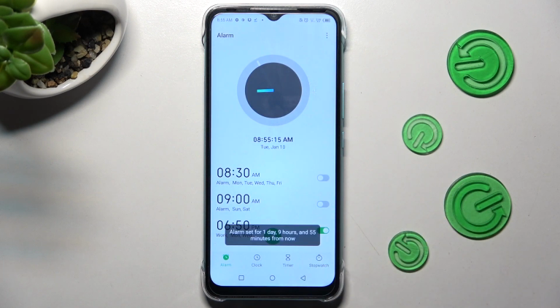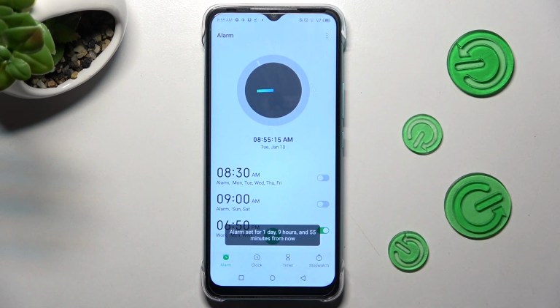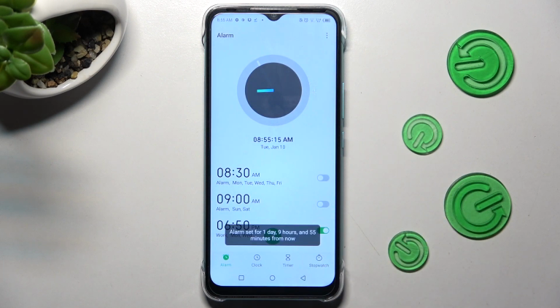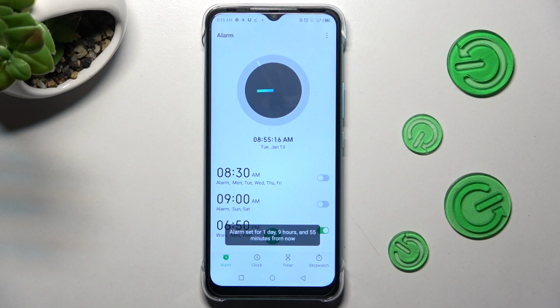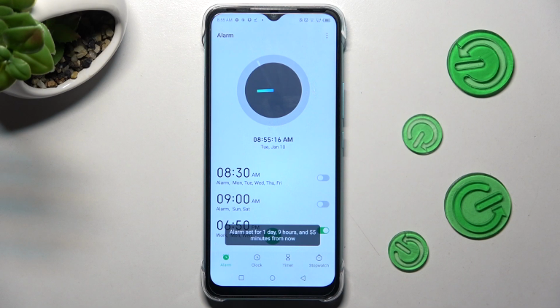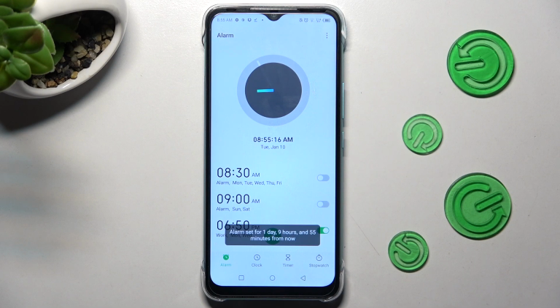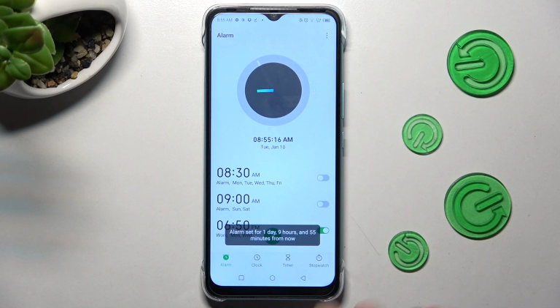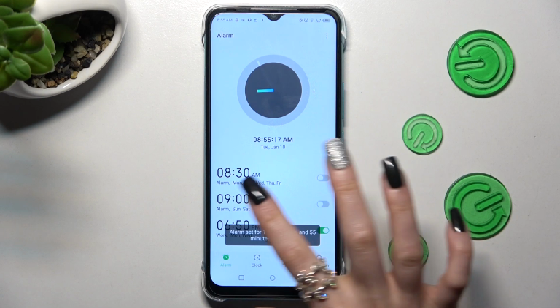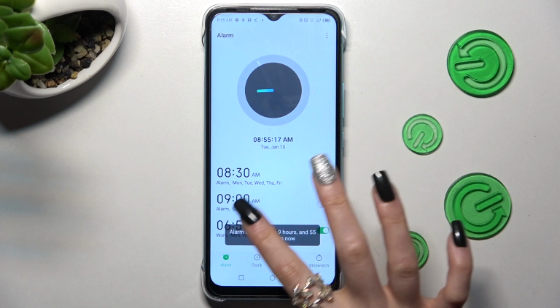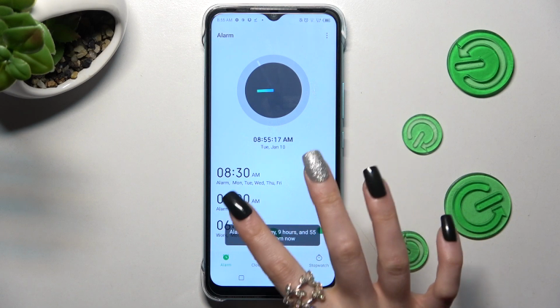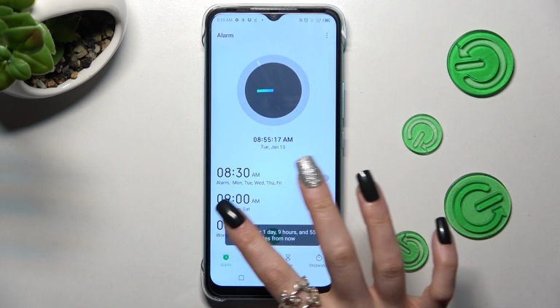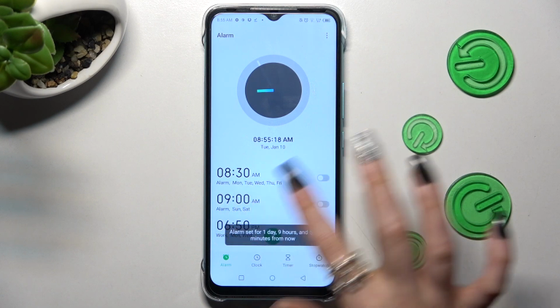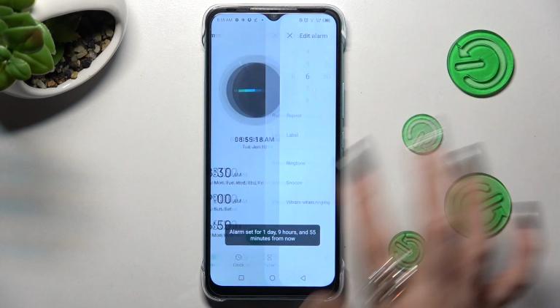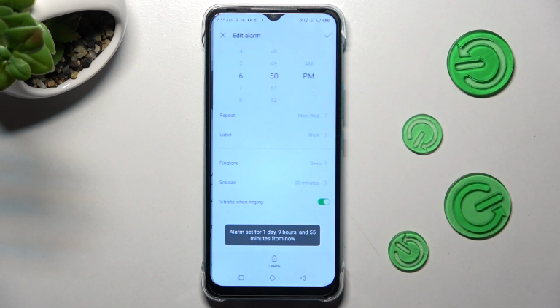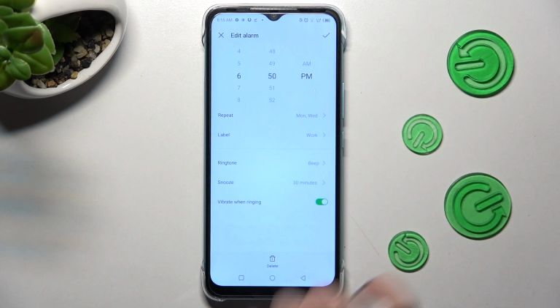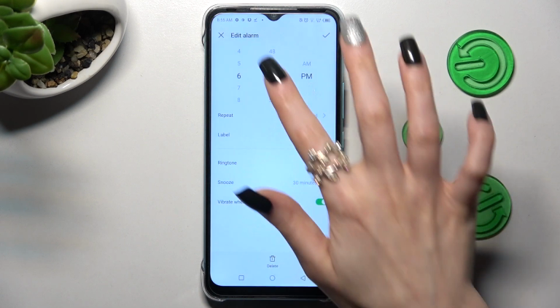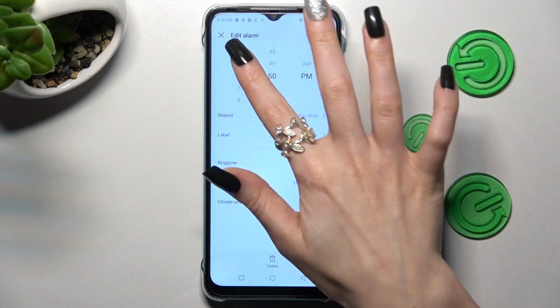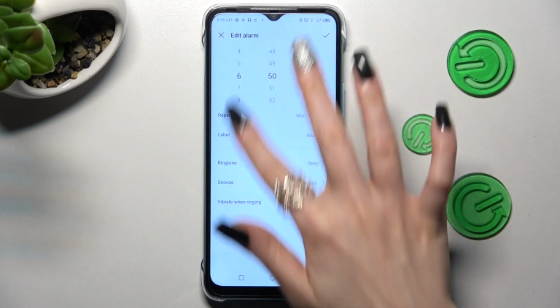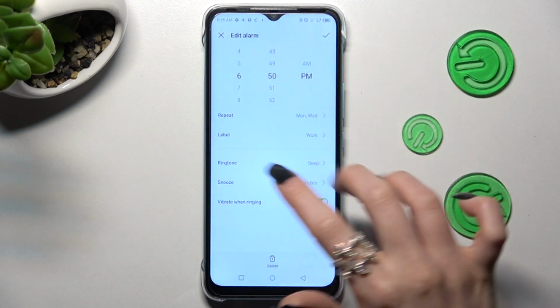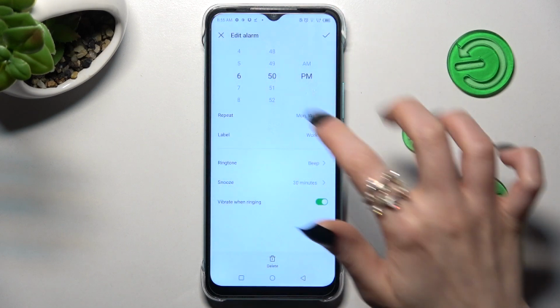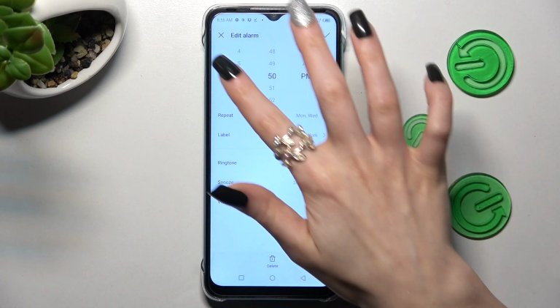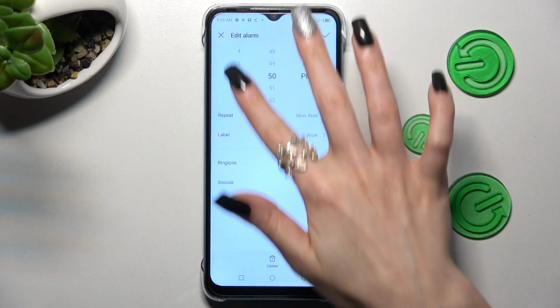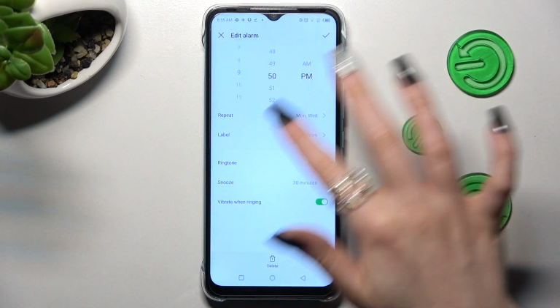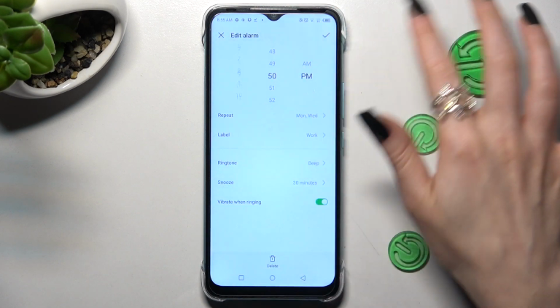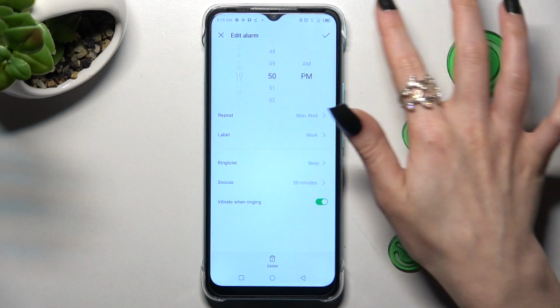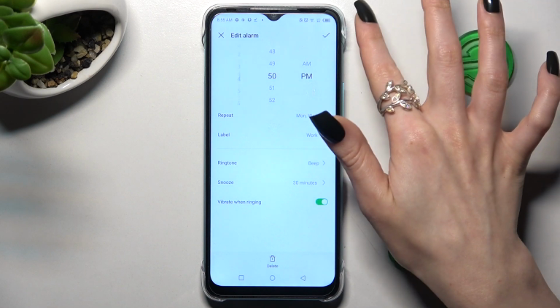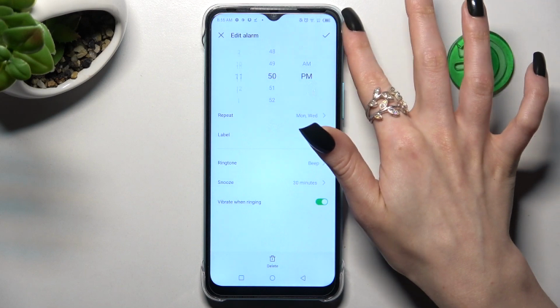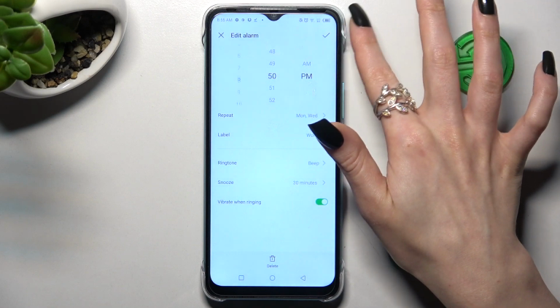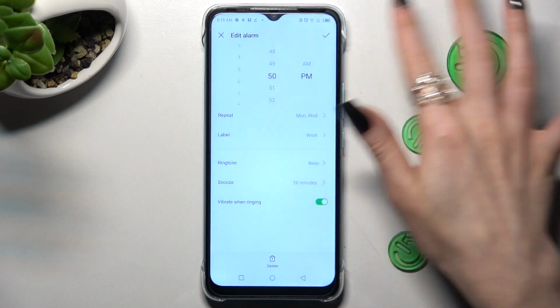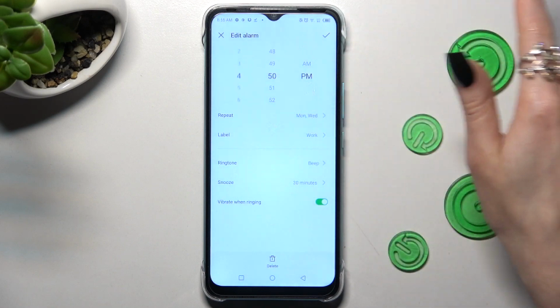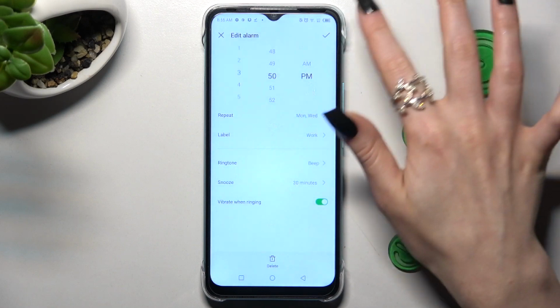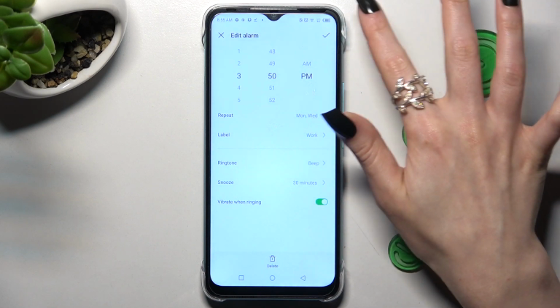If you want to make some changes, just click on your alarm, change whatever you wish to, and tap on the check mark again.